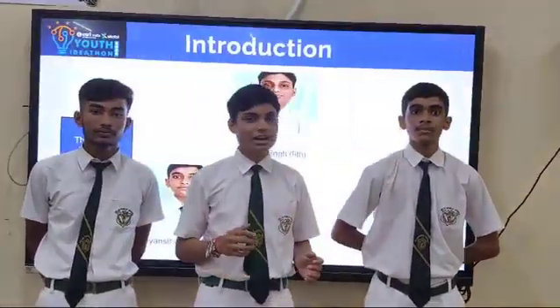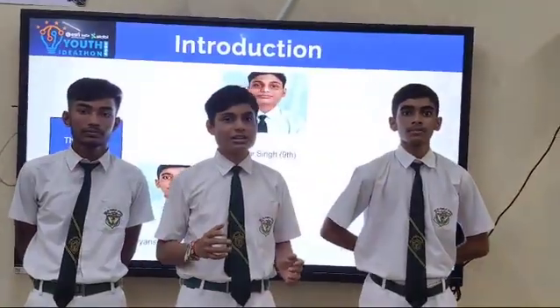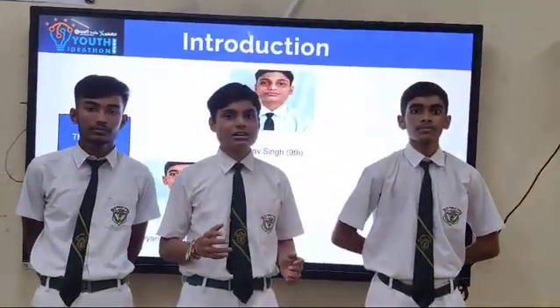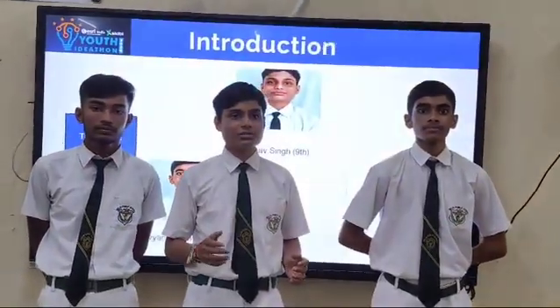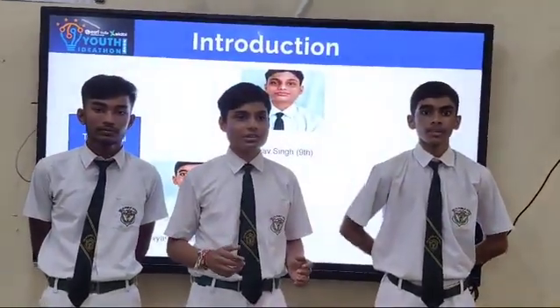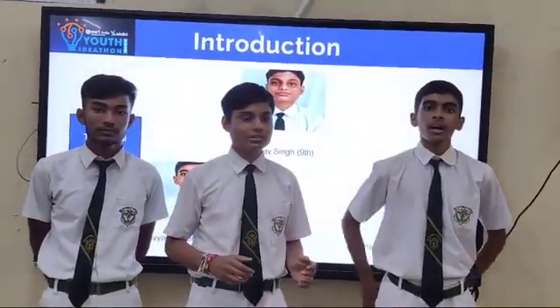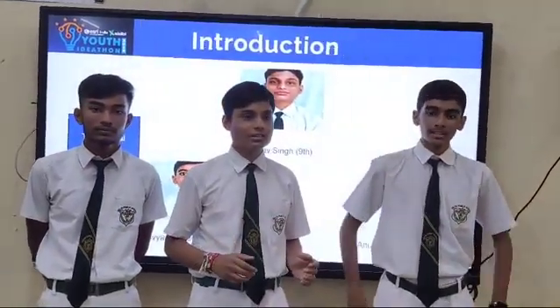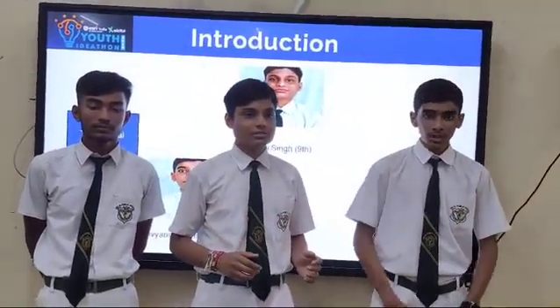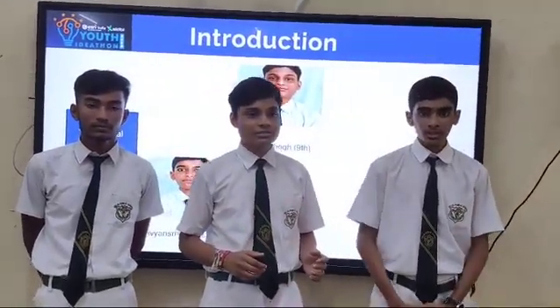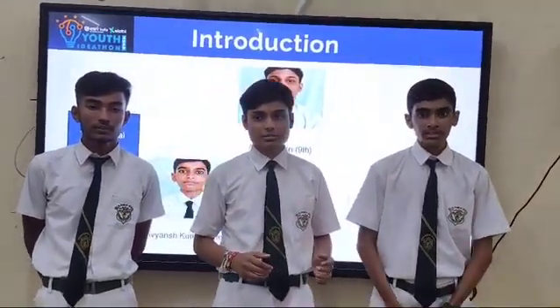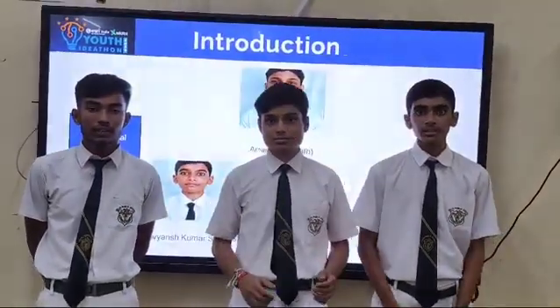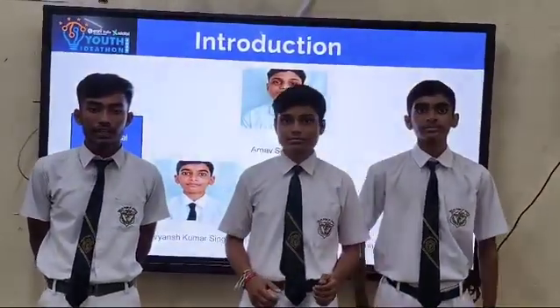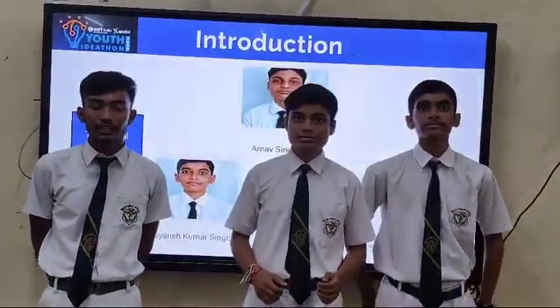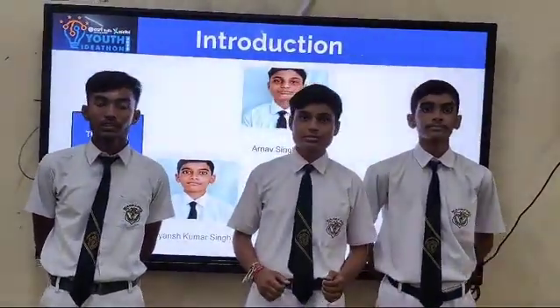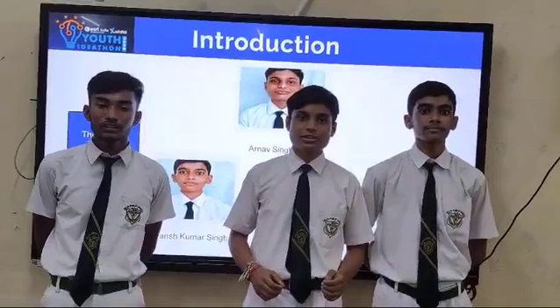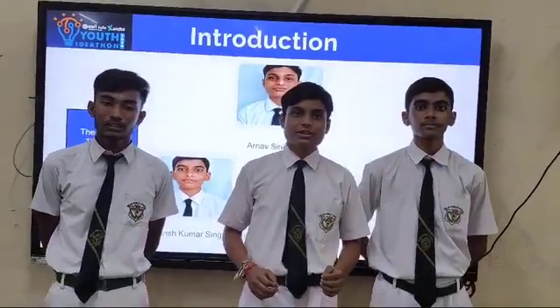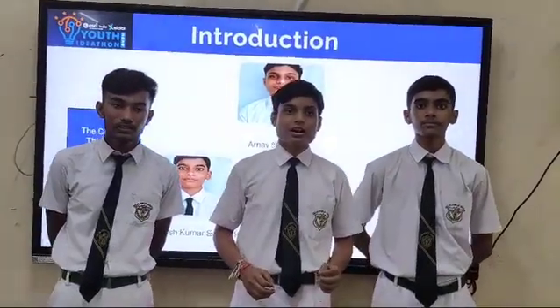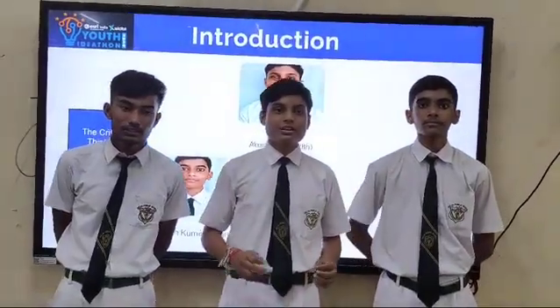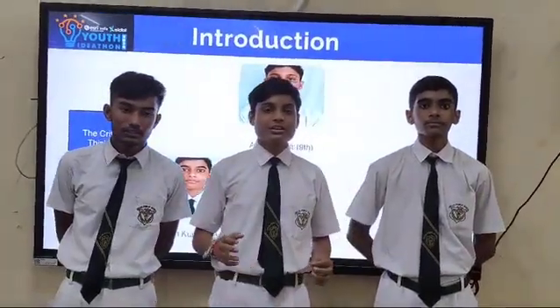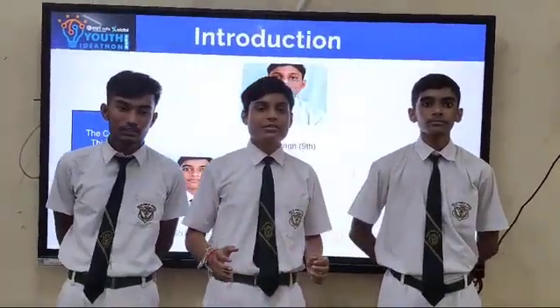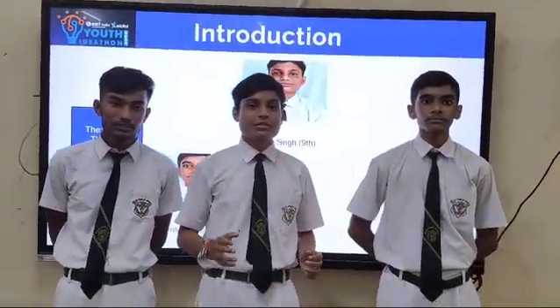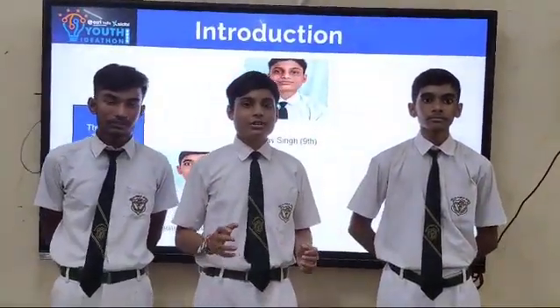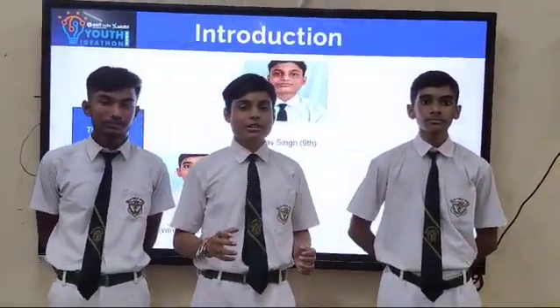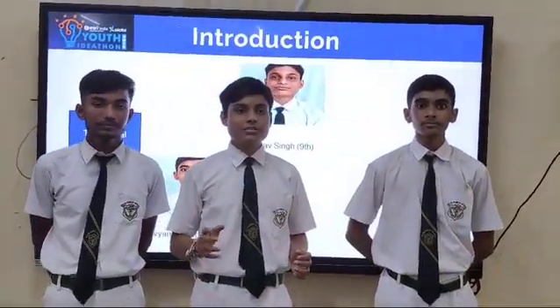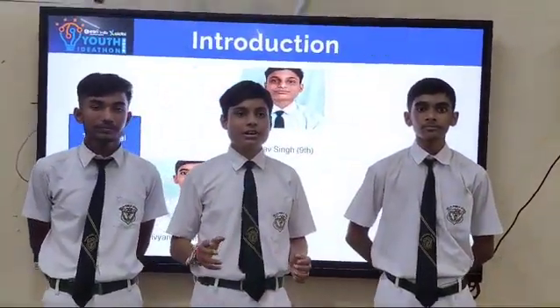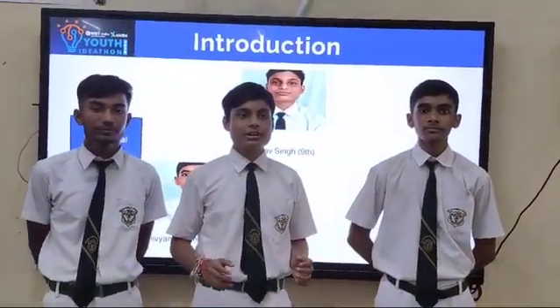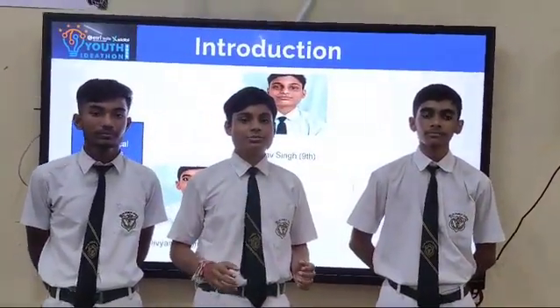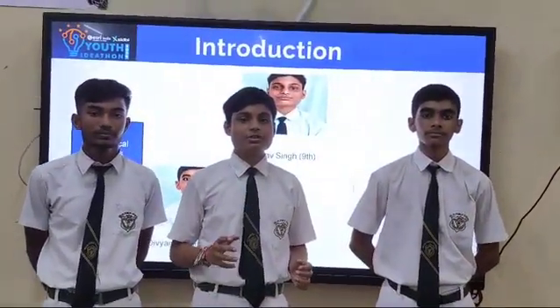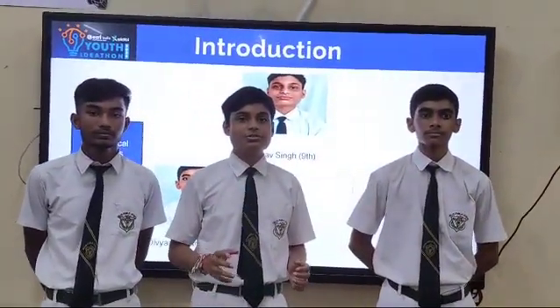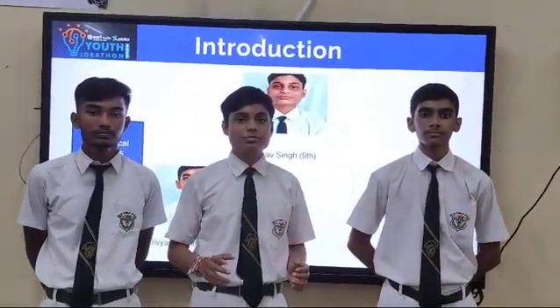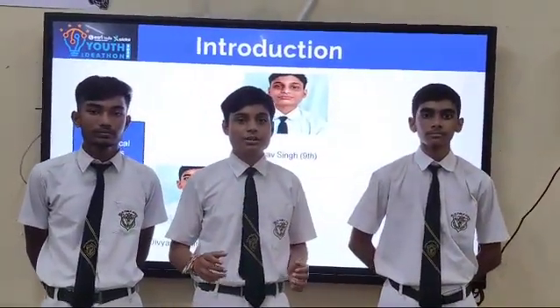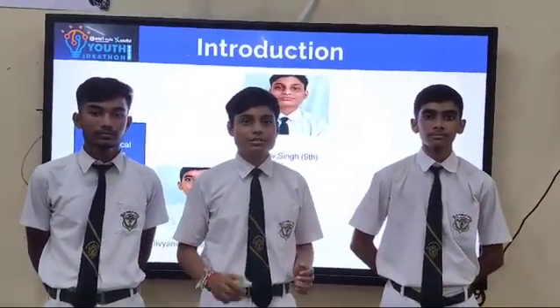I, Adlo Singh, I, Devyansh Kumar Singh, and I, Adlo Shah, are here with an innovative idea: Smart Shoes for Blinds.